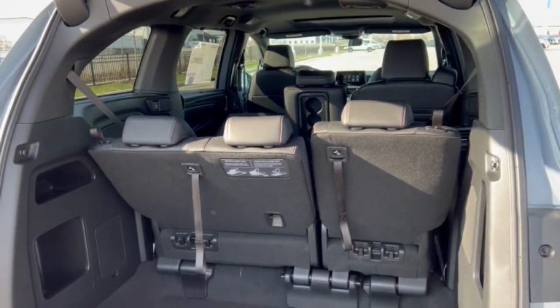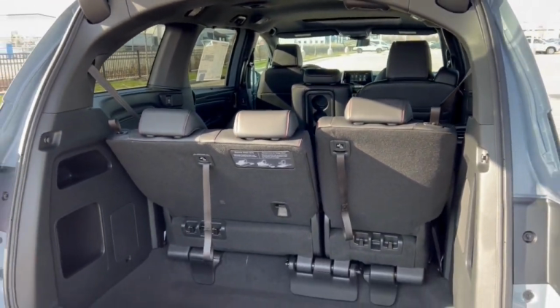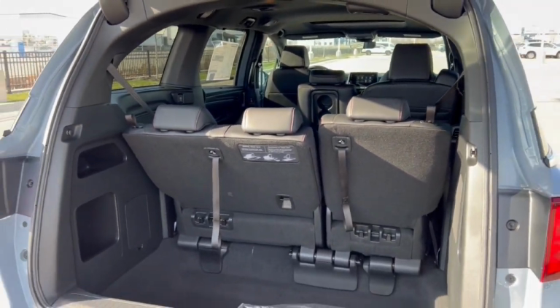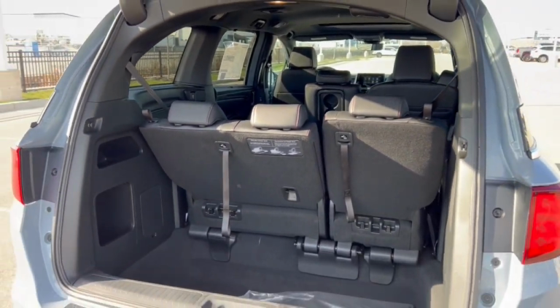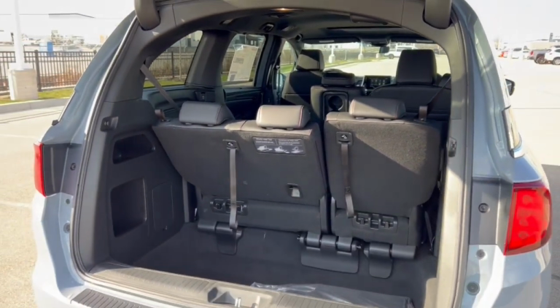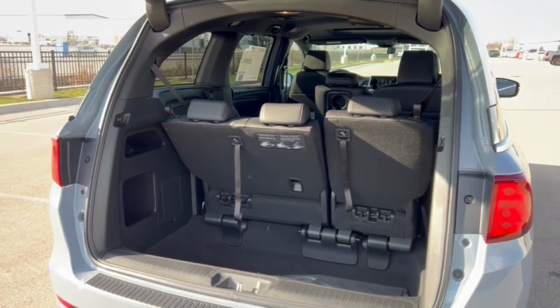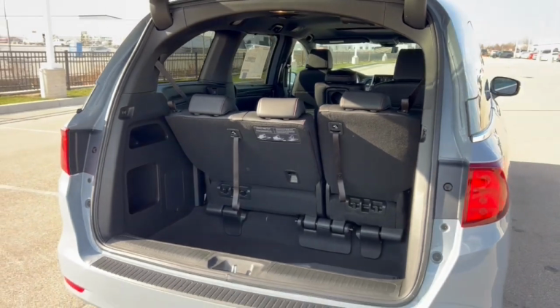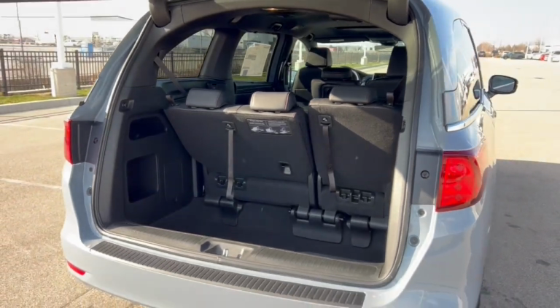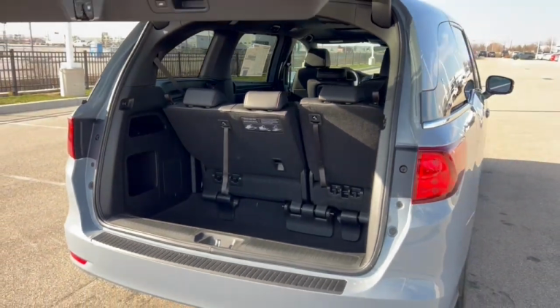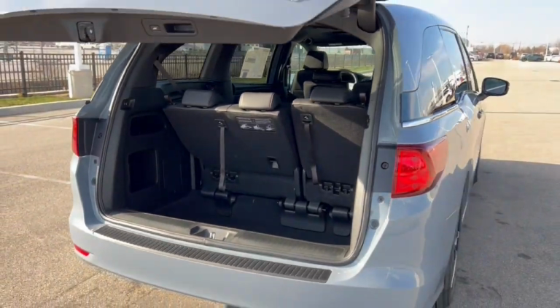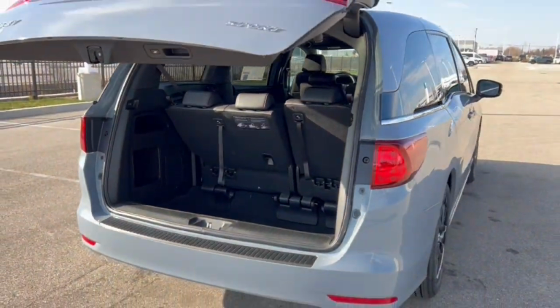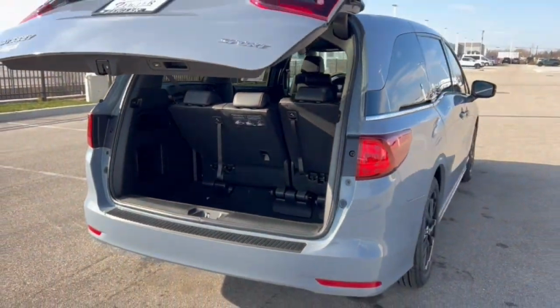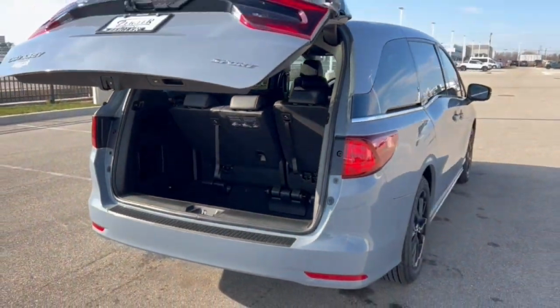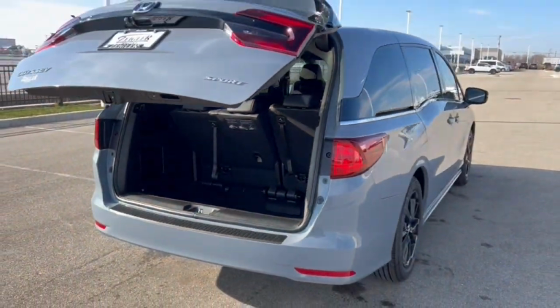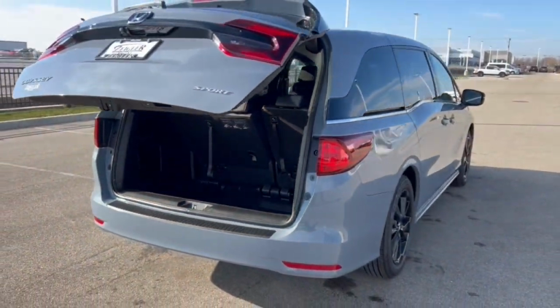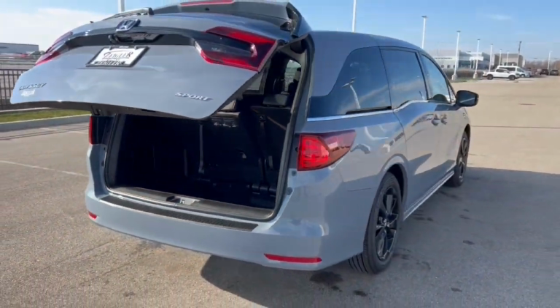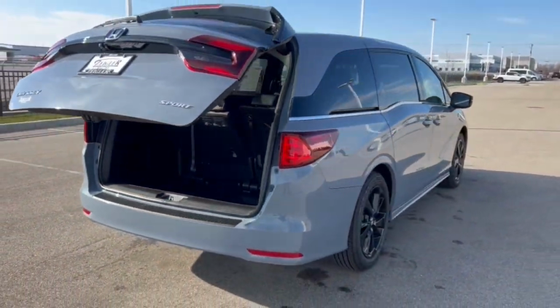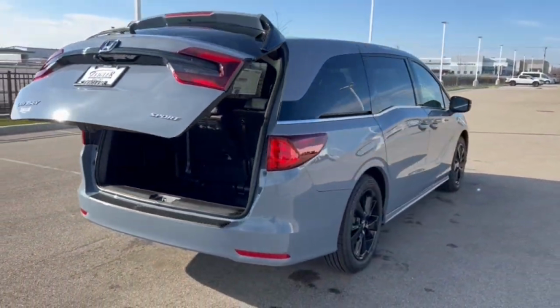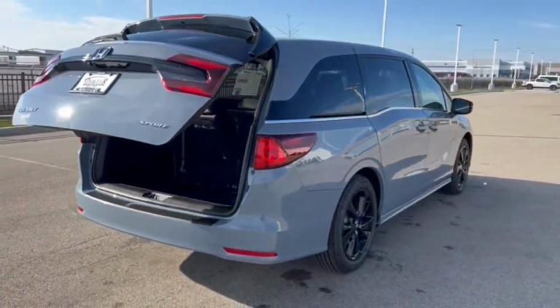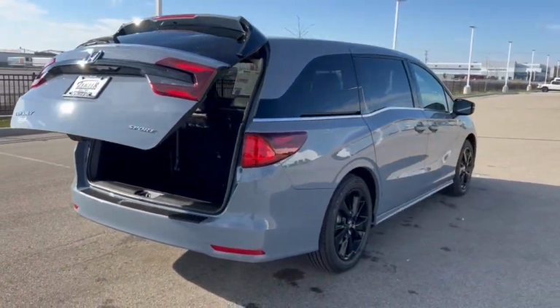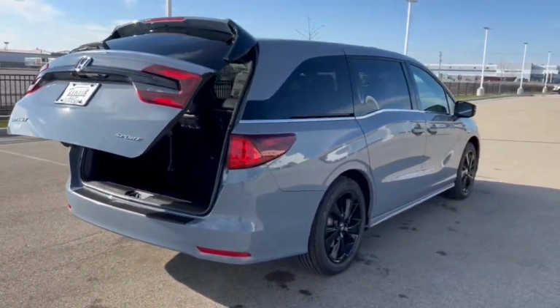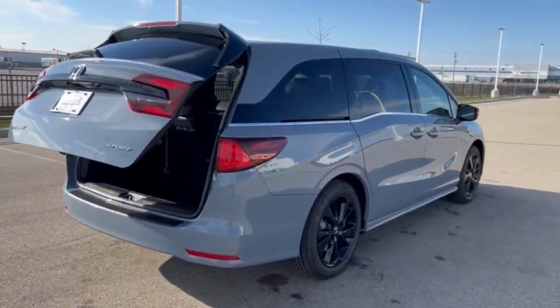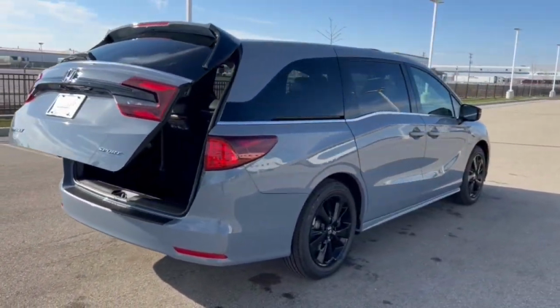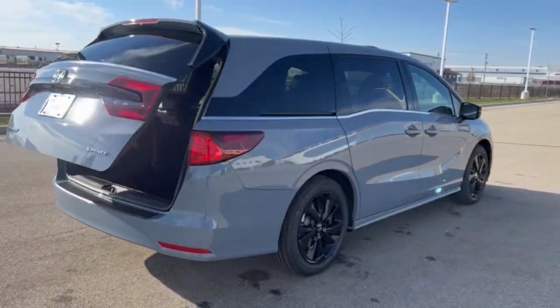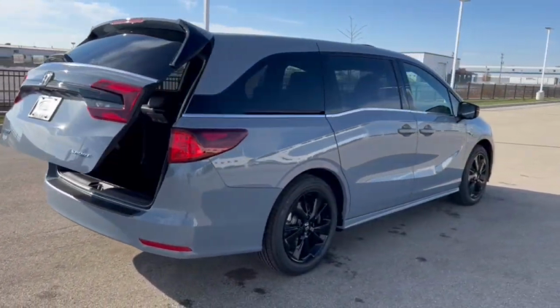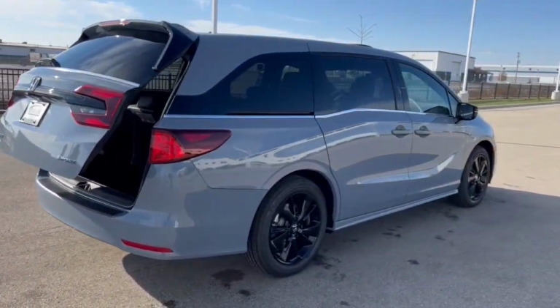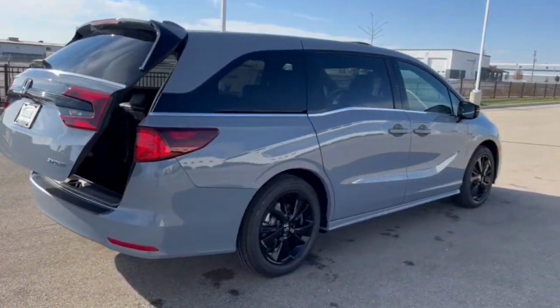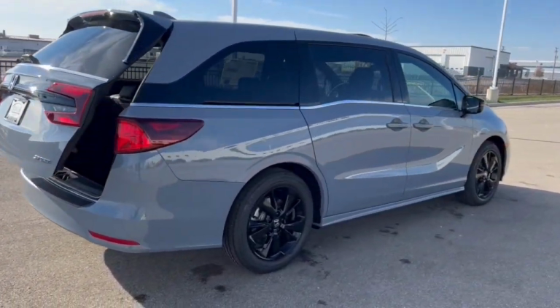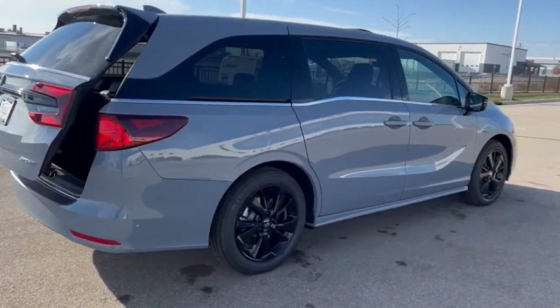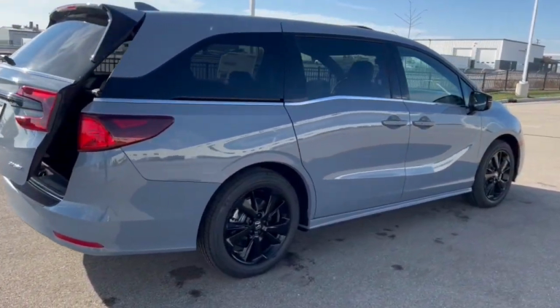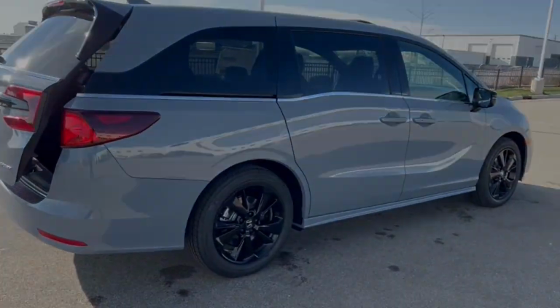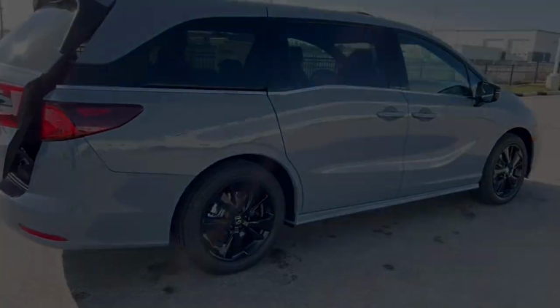Definitely a nice vehicle. If you like what you see here, come on down today to Ziegler Honda.